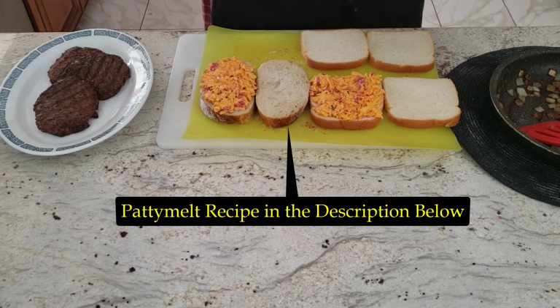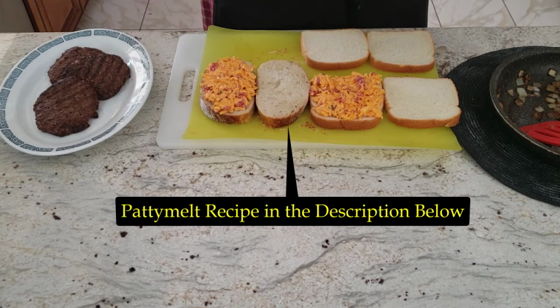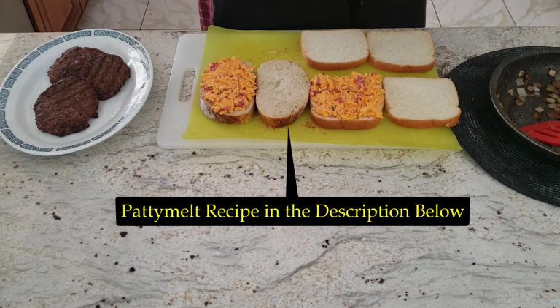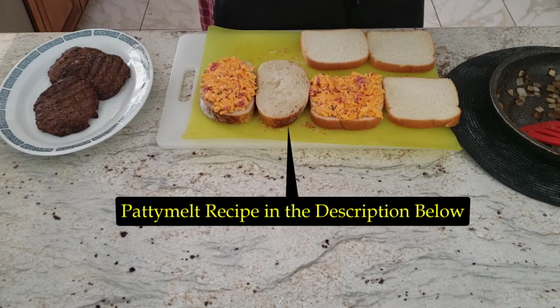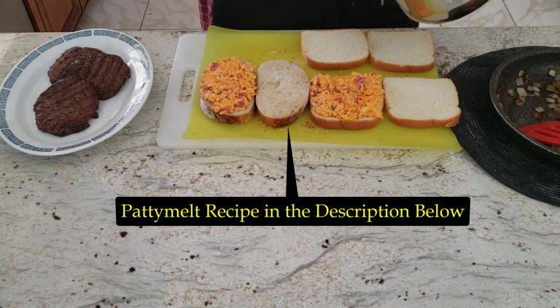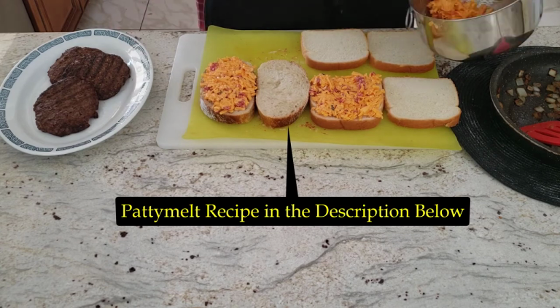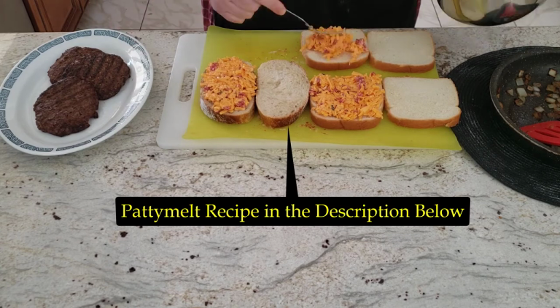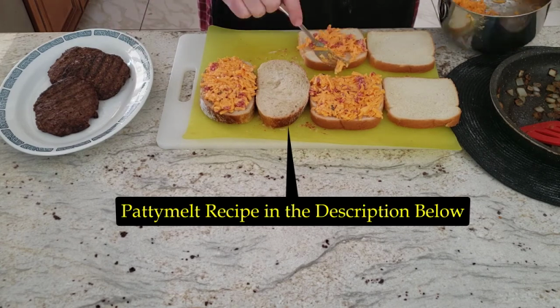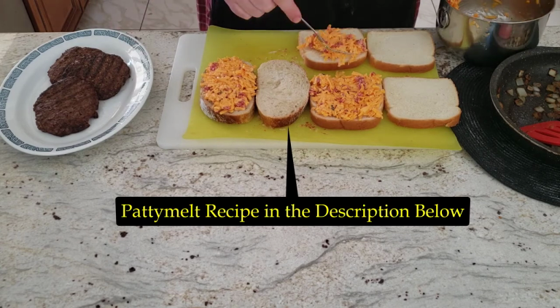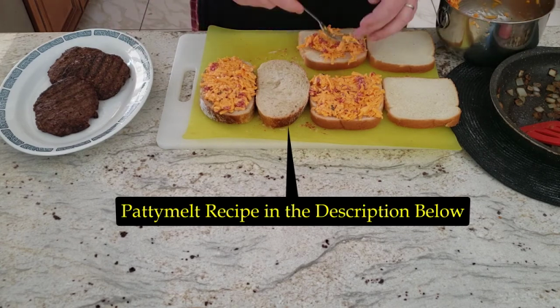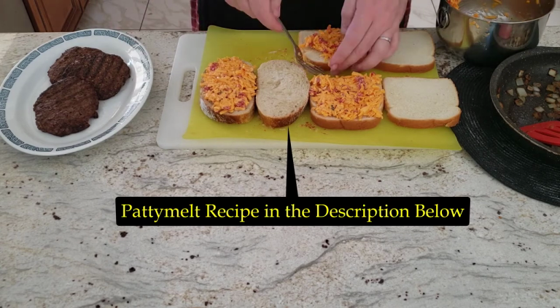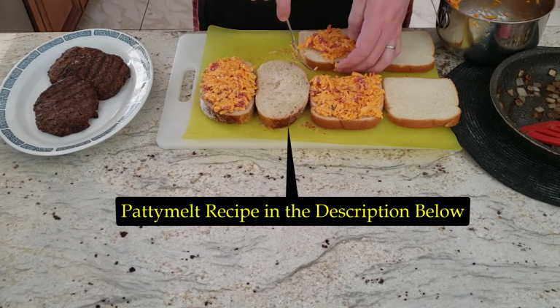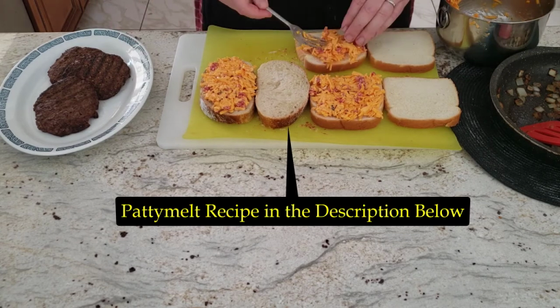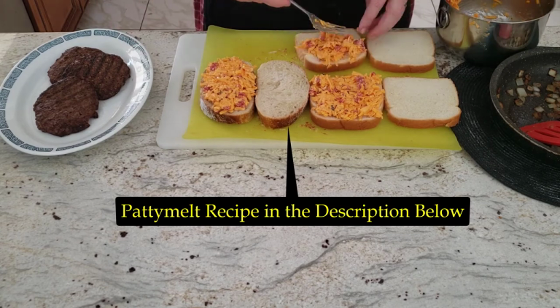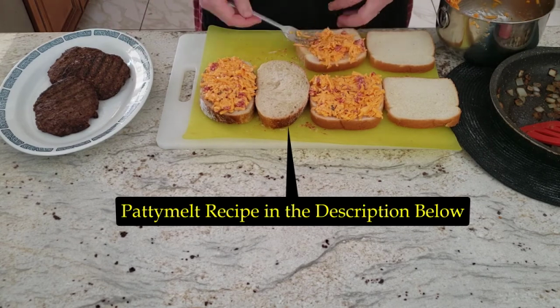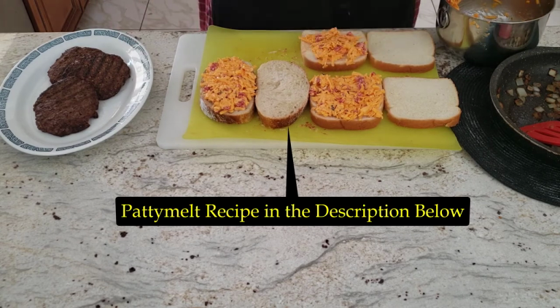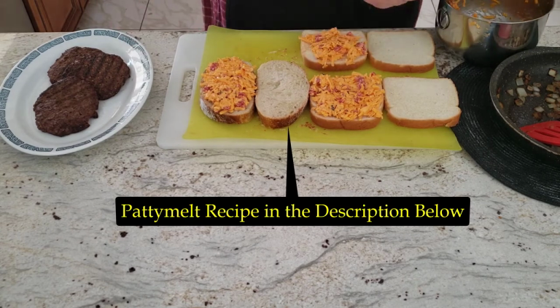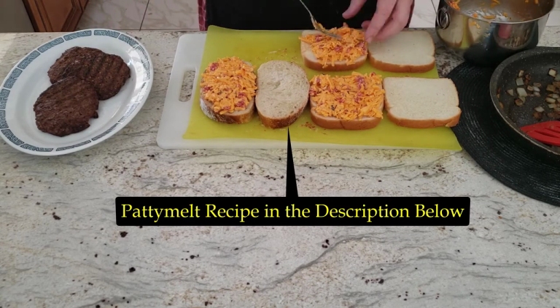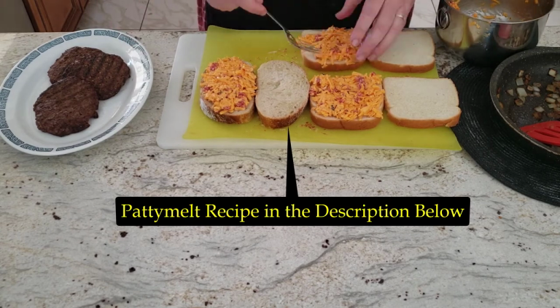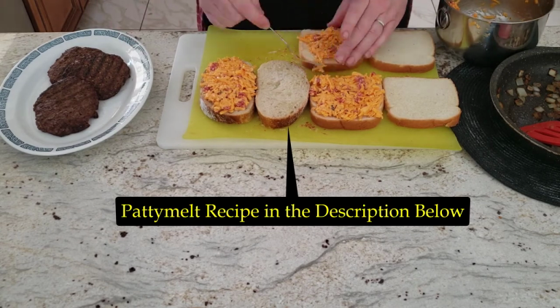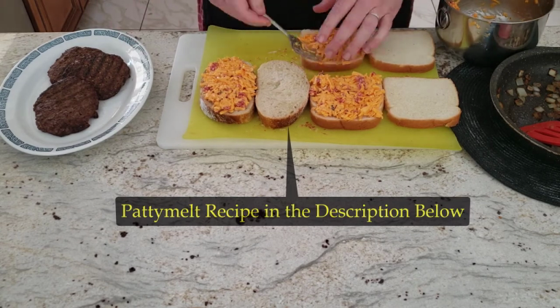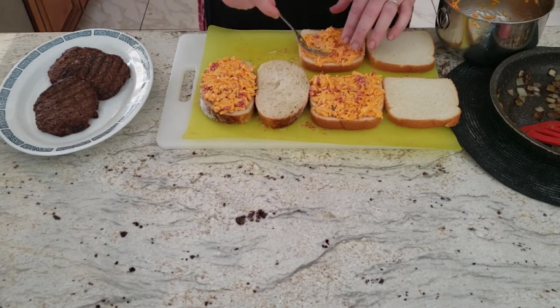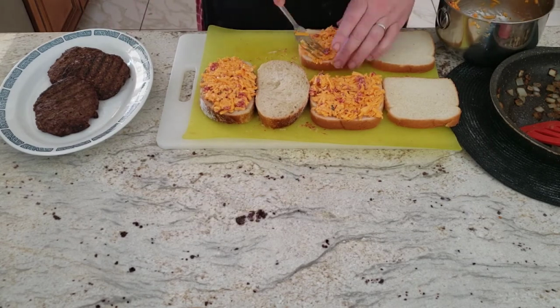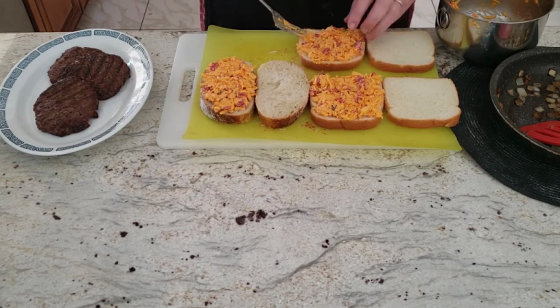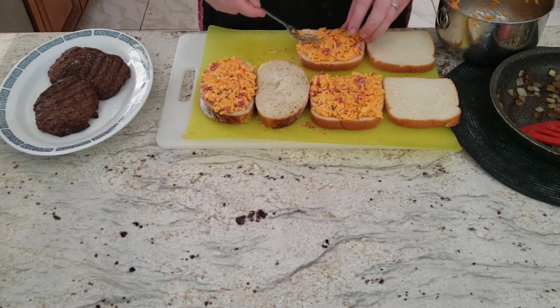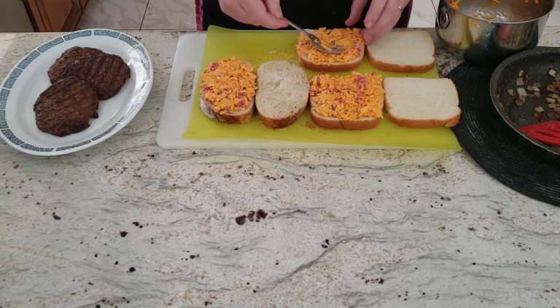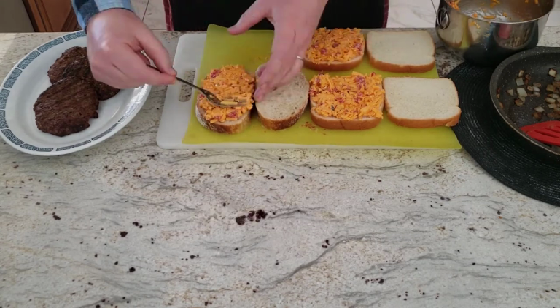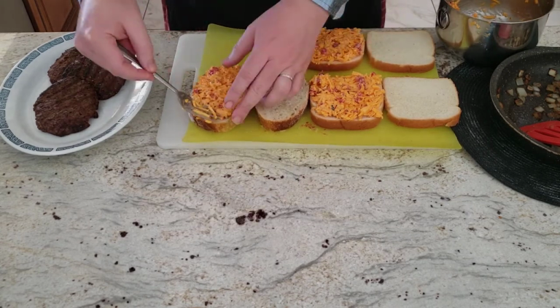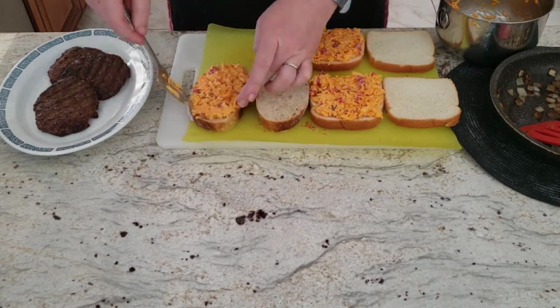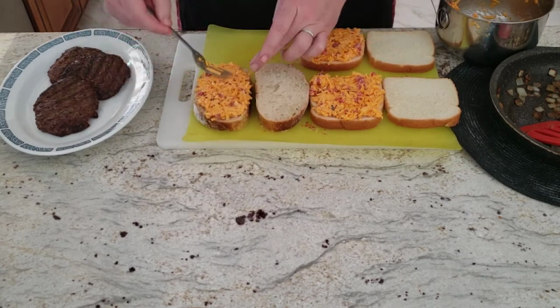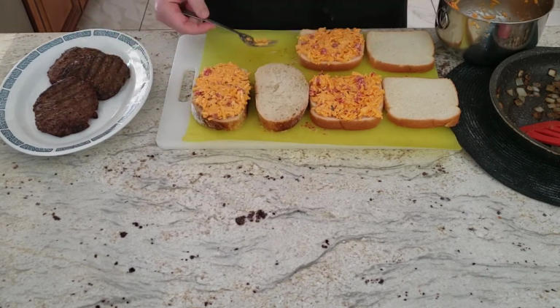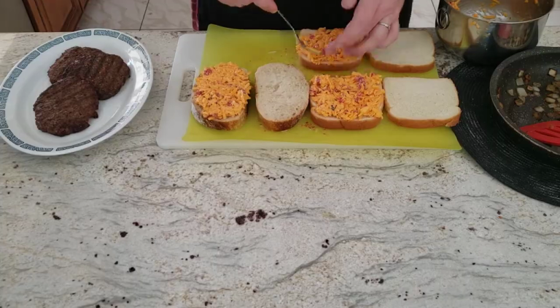If you want to see my recipes and incorporate this awesome tasting cheese, click on the links in the description below.